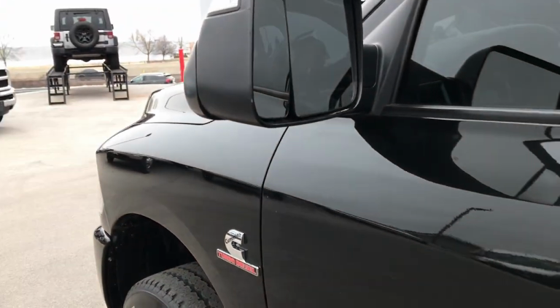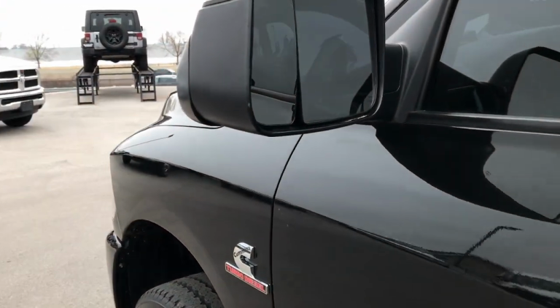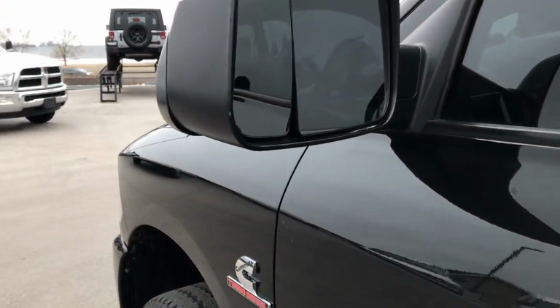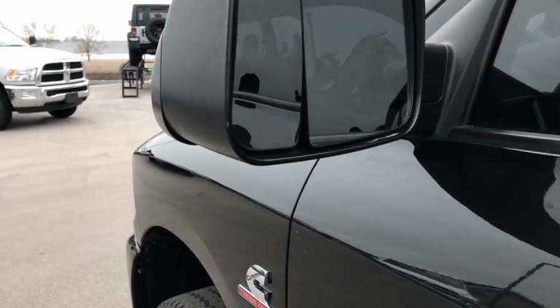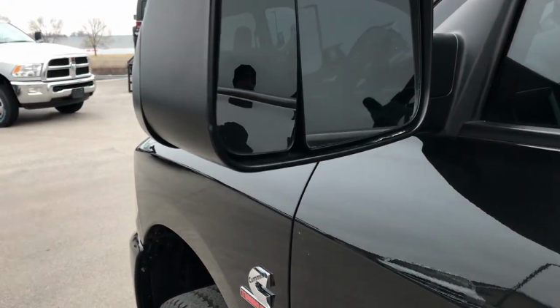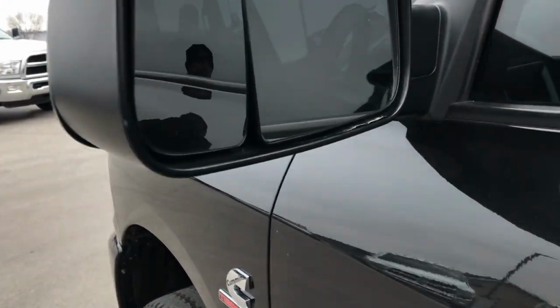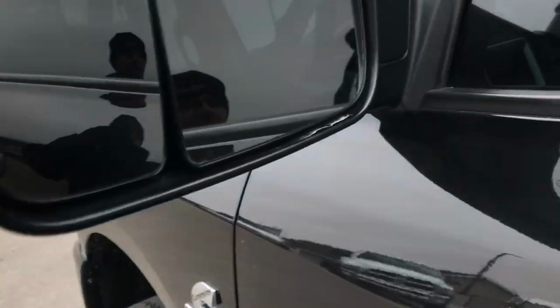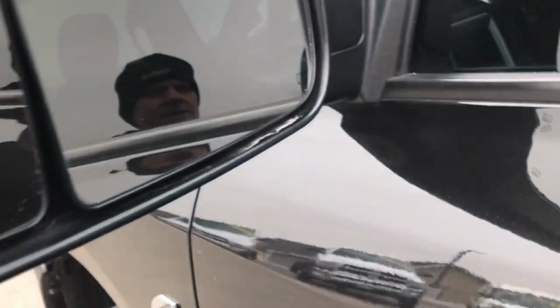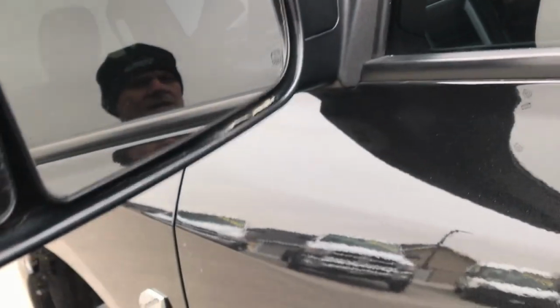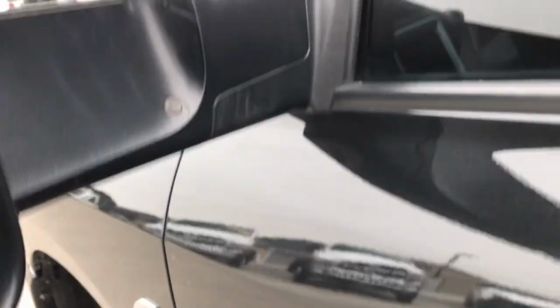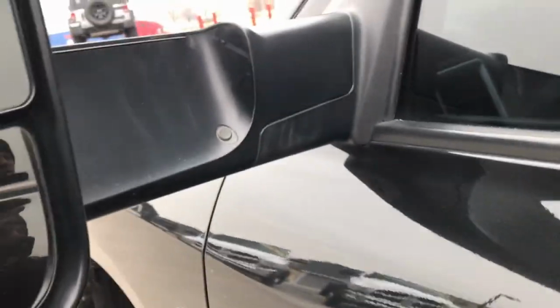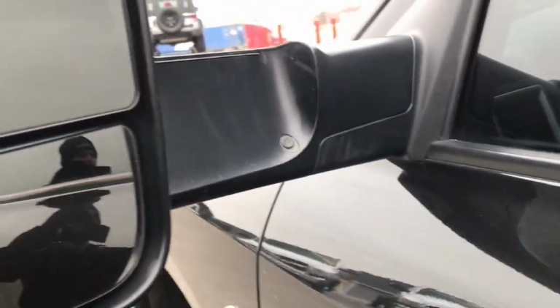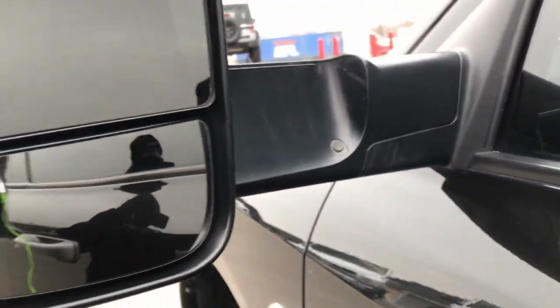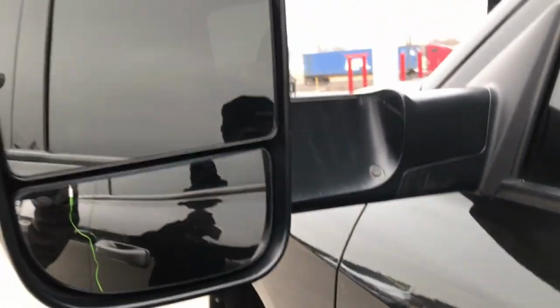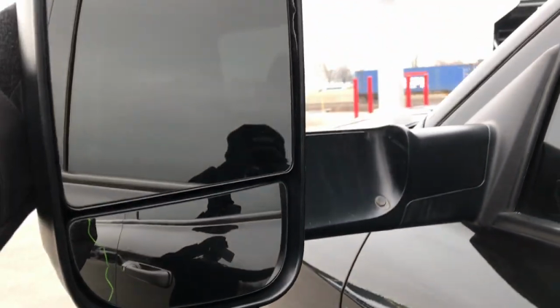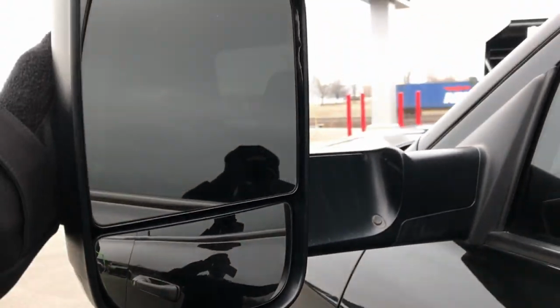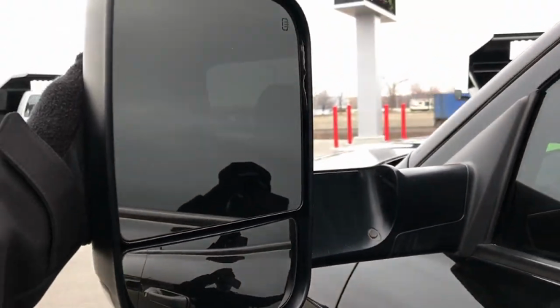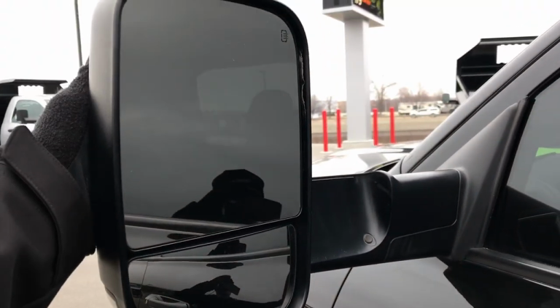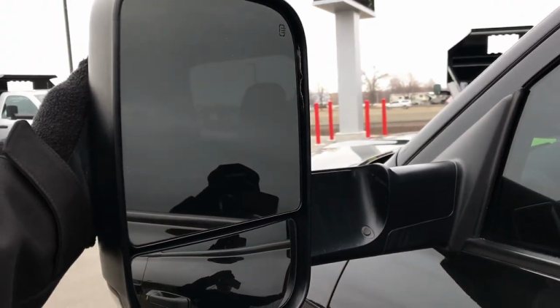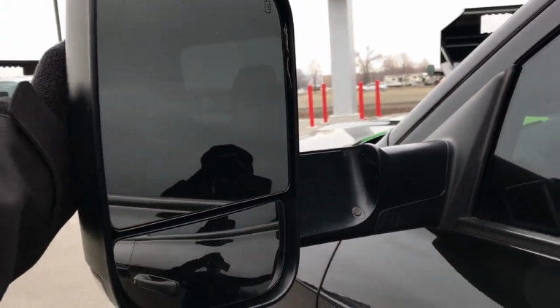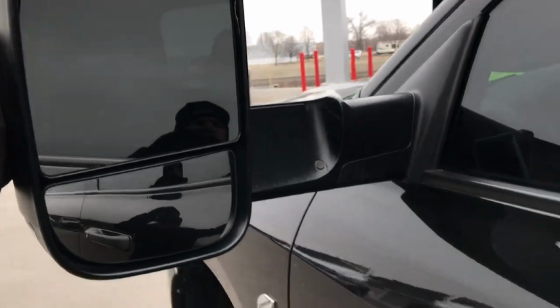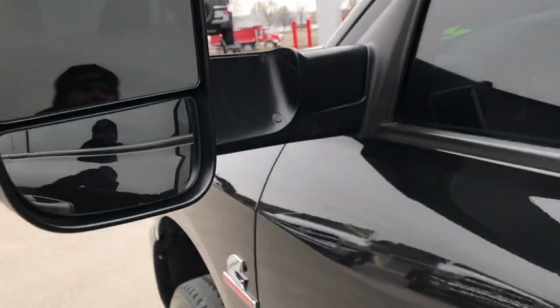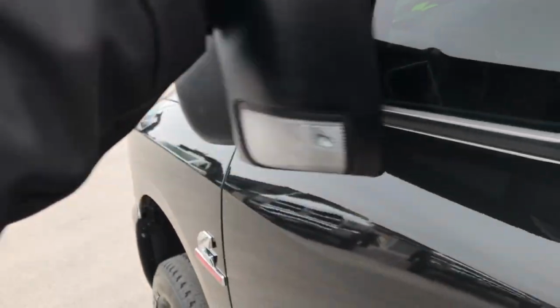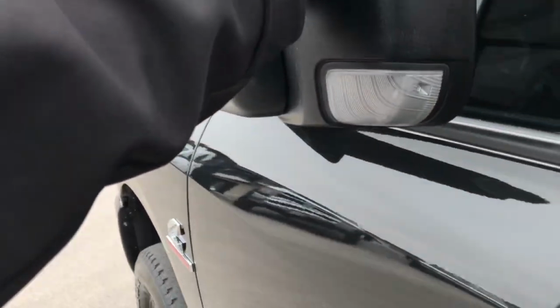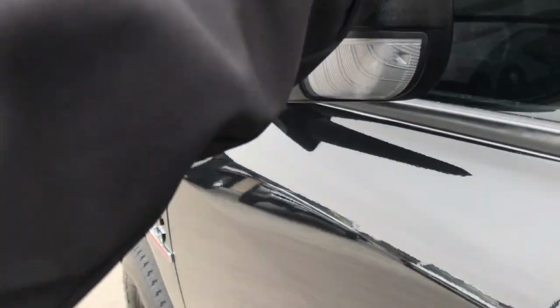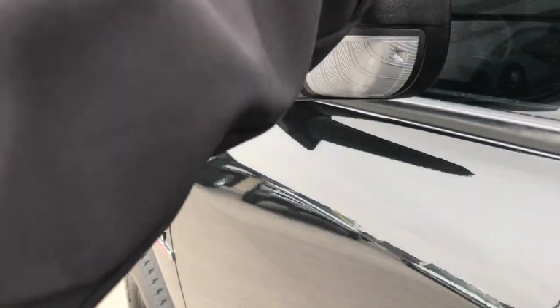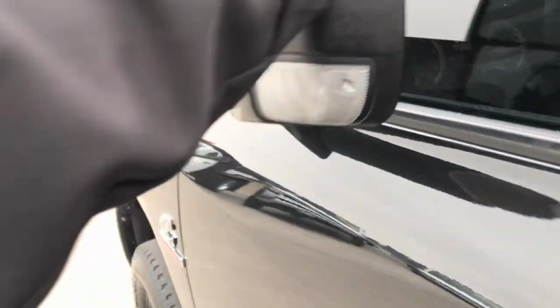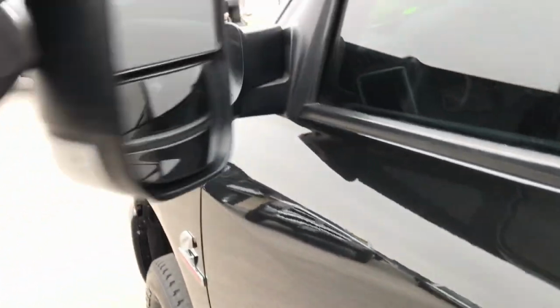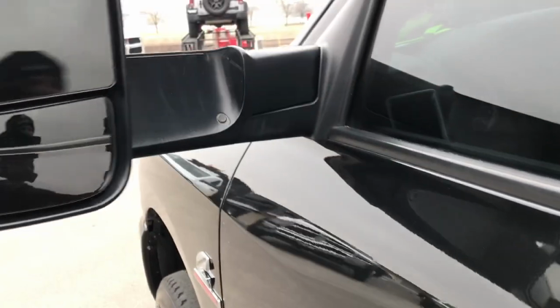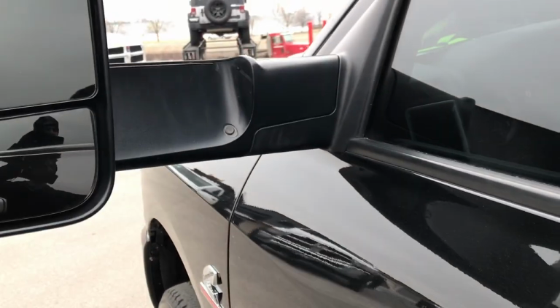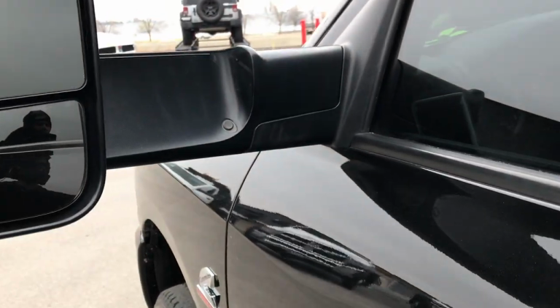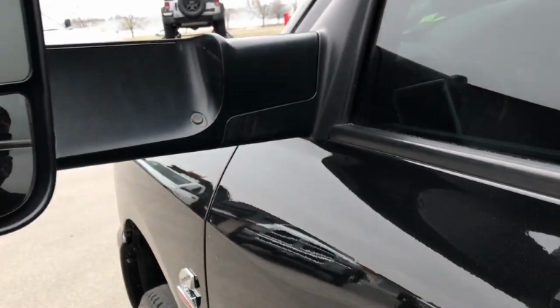It has the fold-out tow mirrors. They are heated and they also fold in.